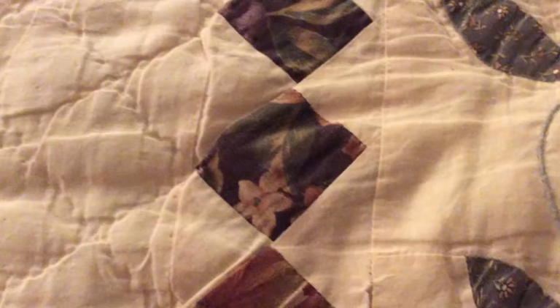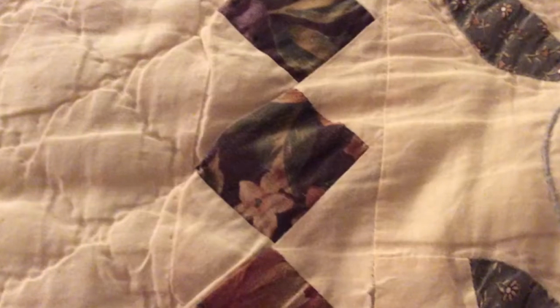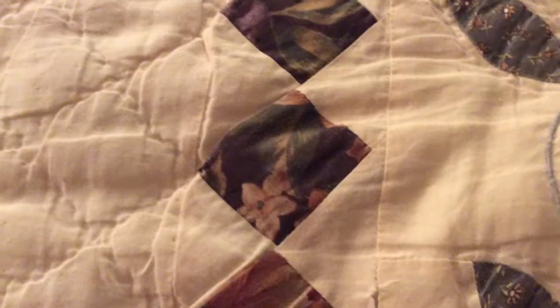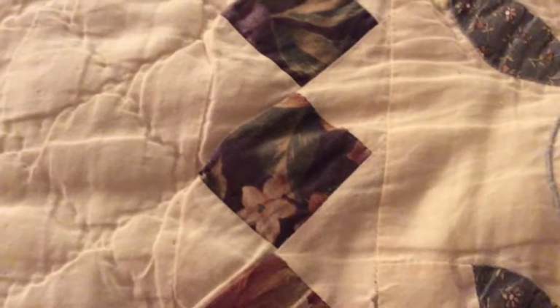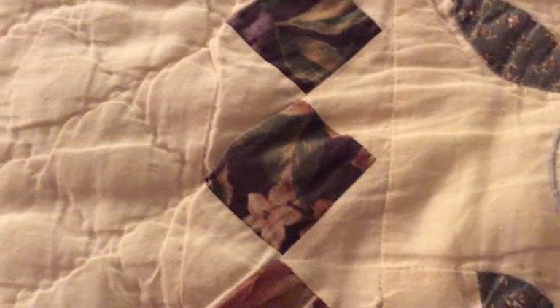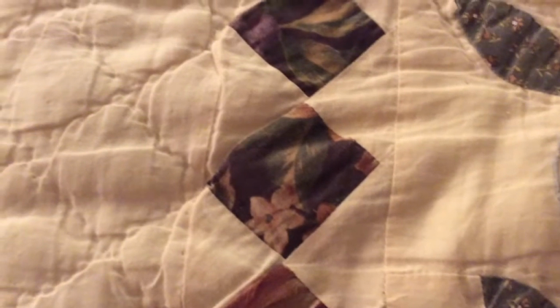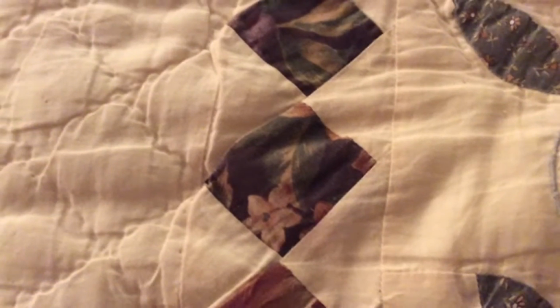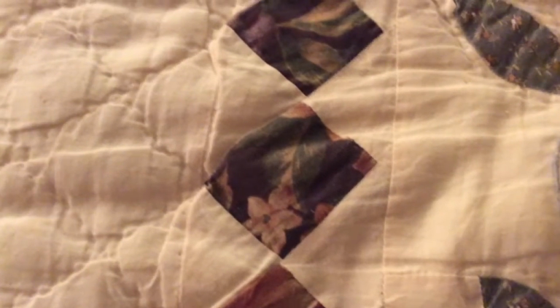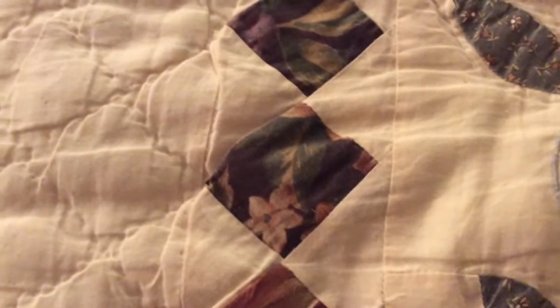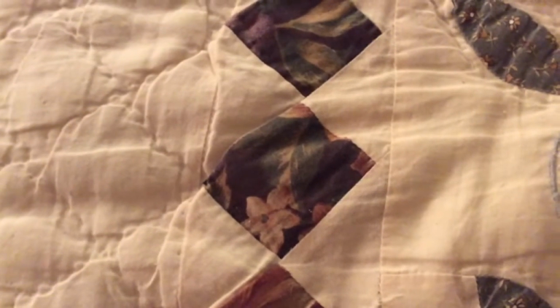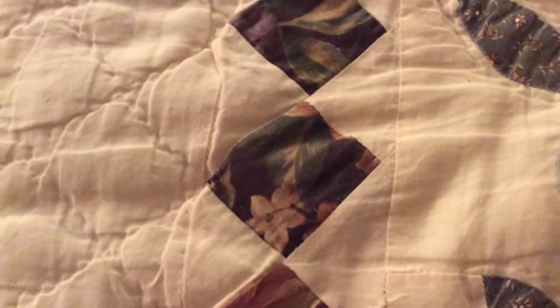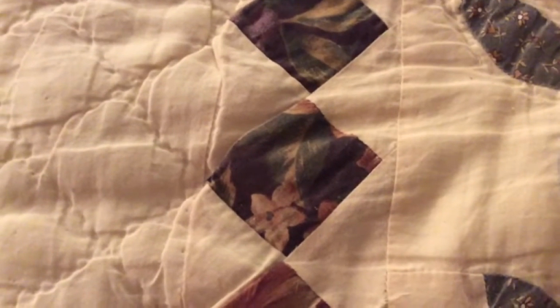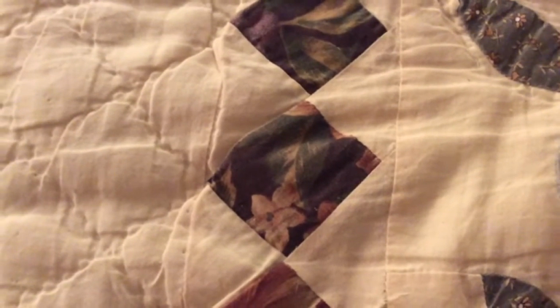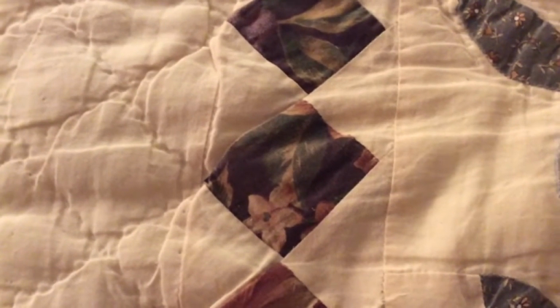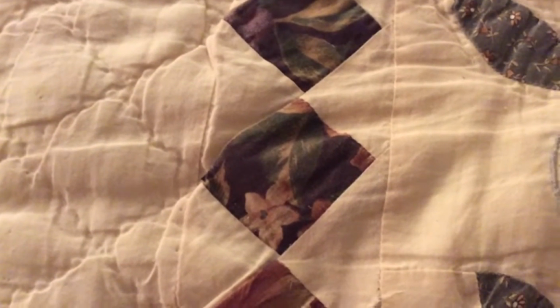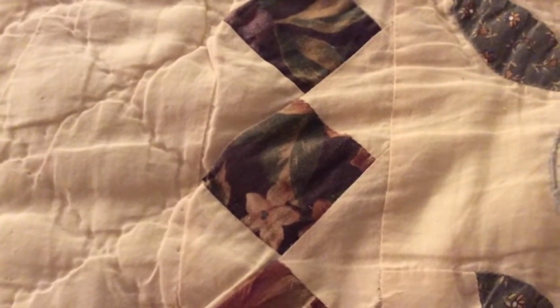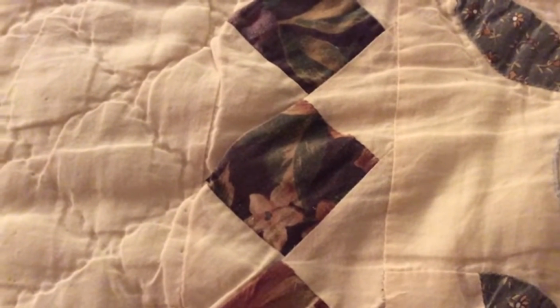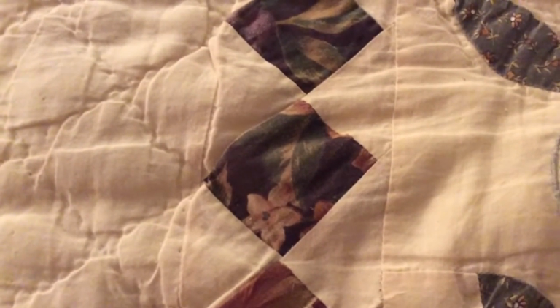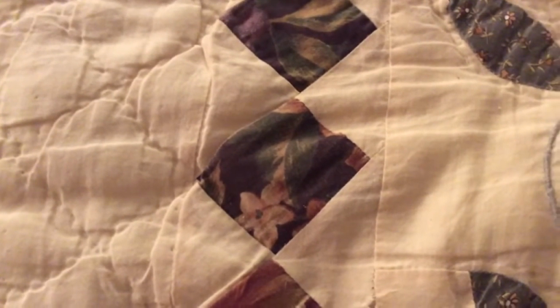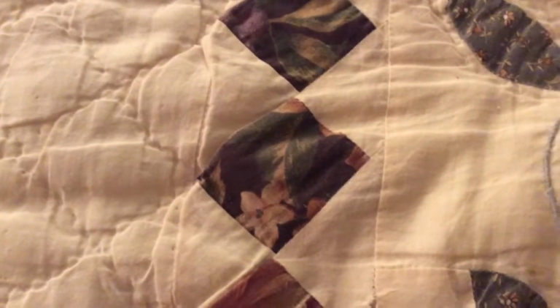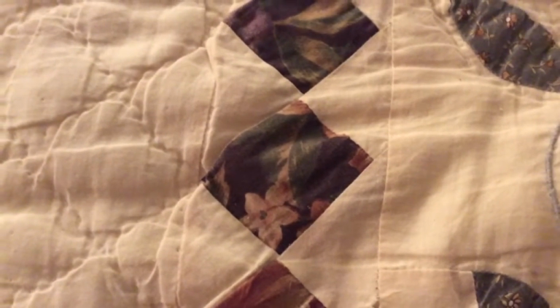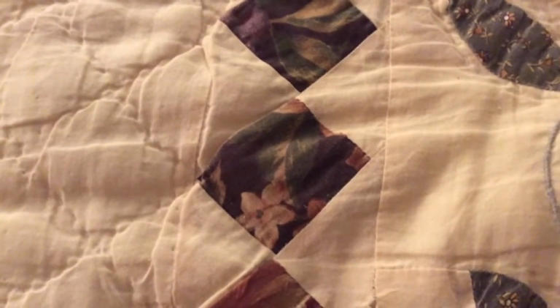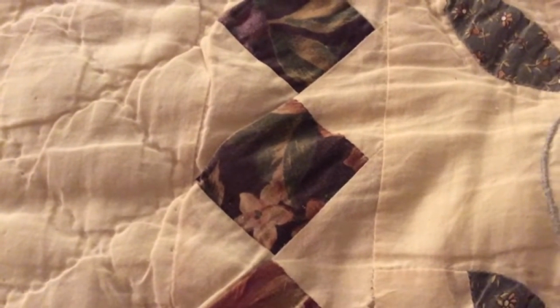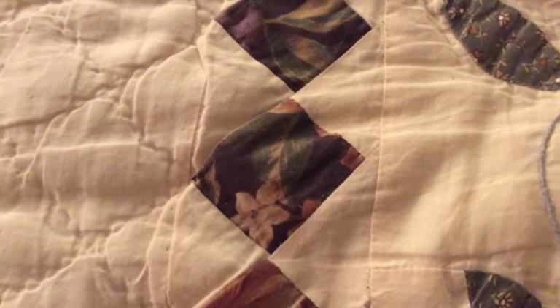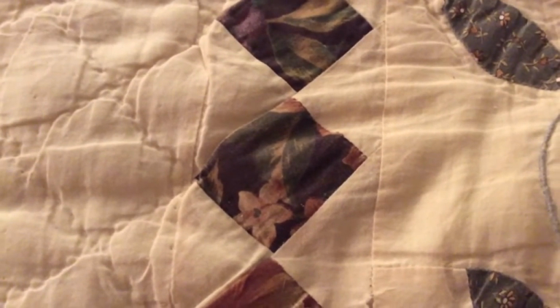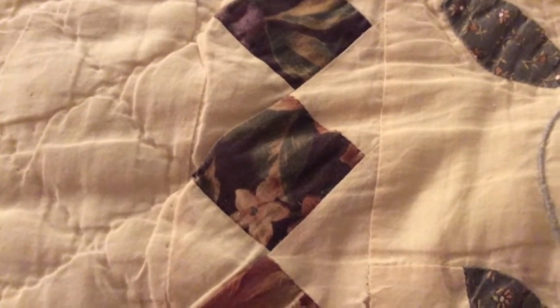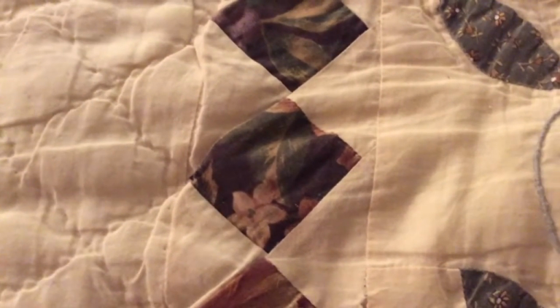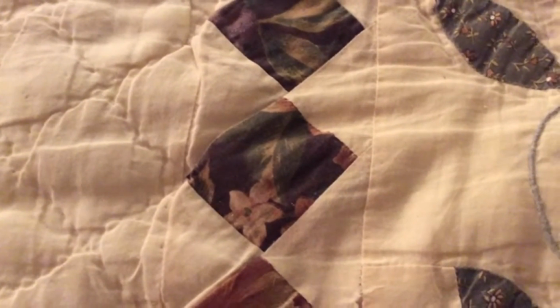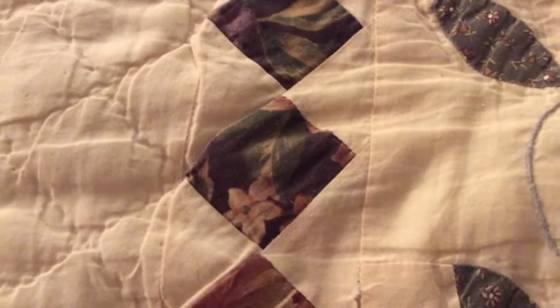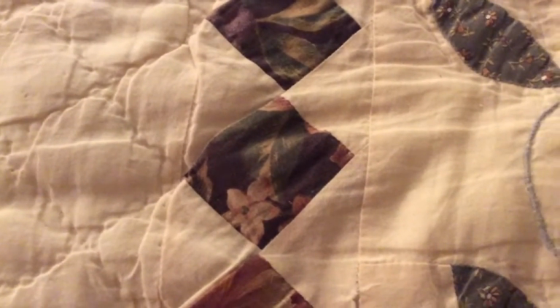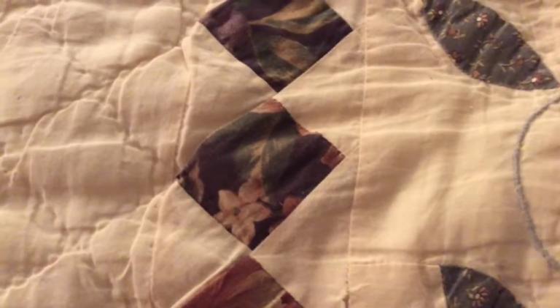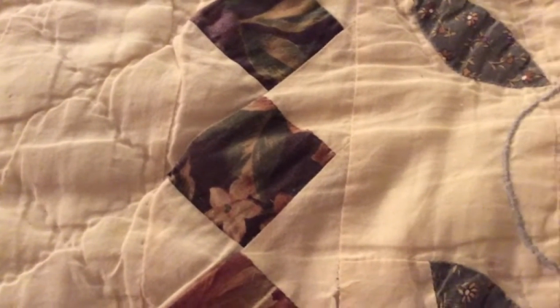Hello everyone, it's Gigi, and this is my design team project for the Little Acres Creations.